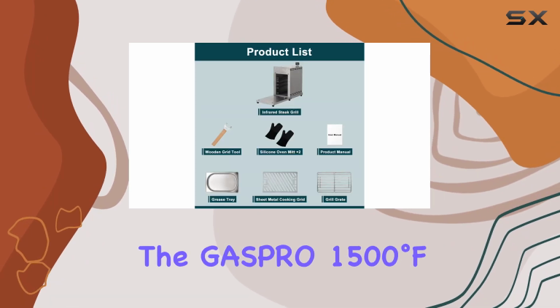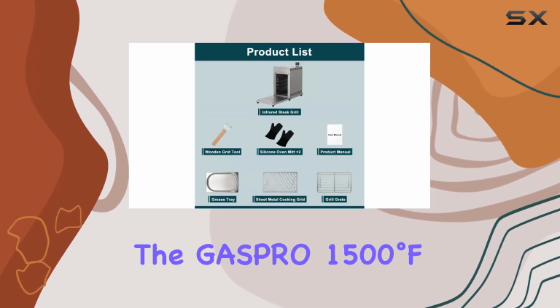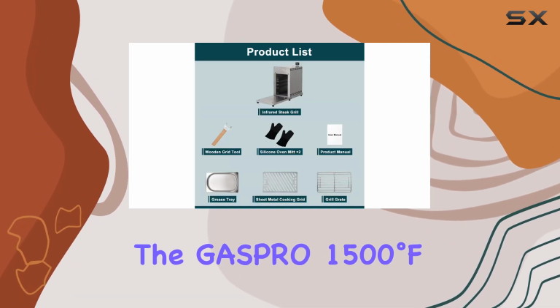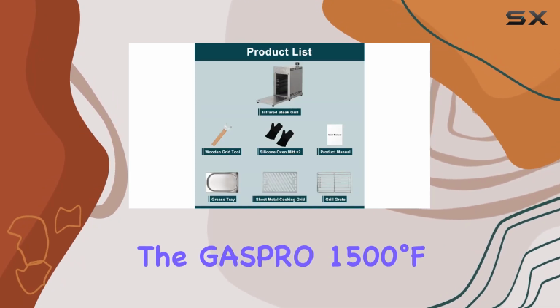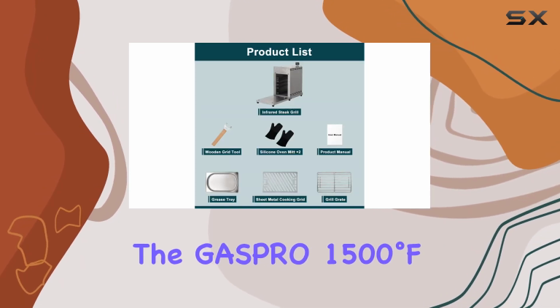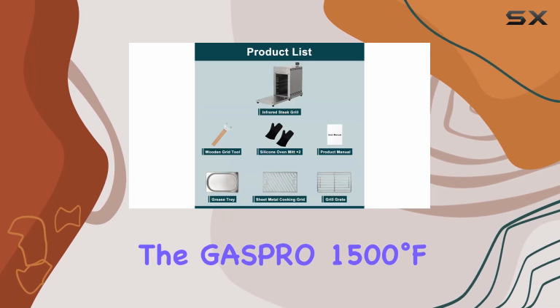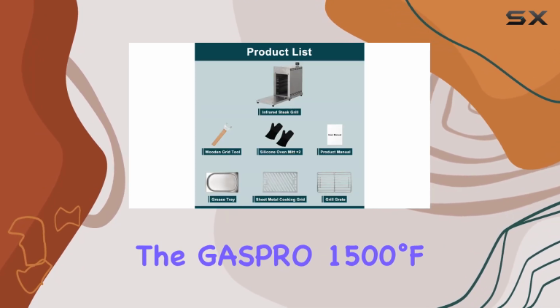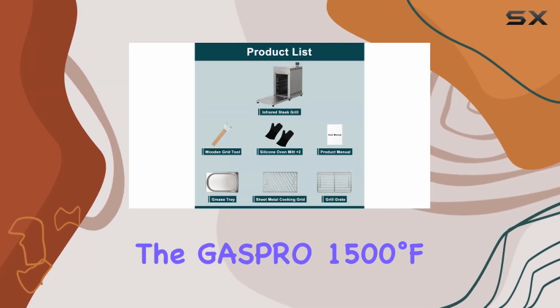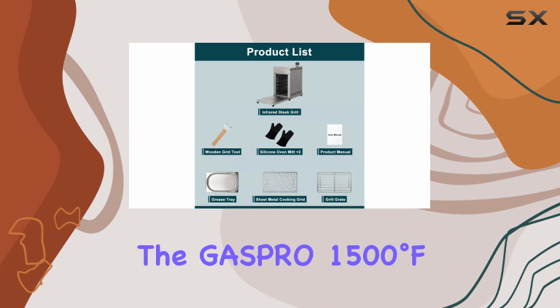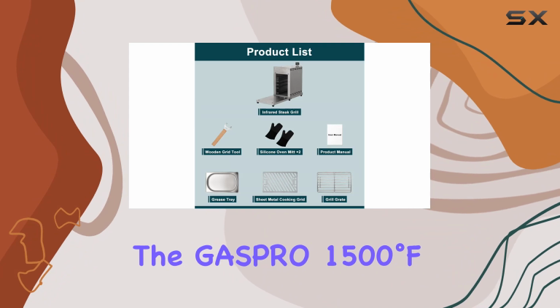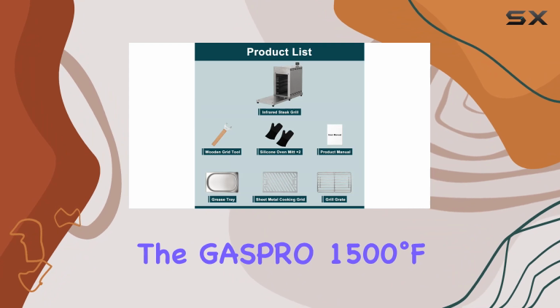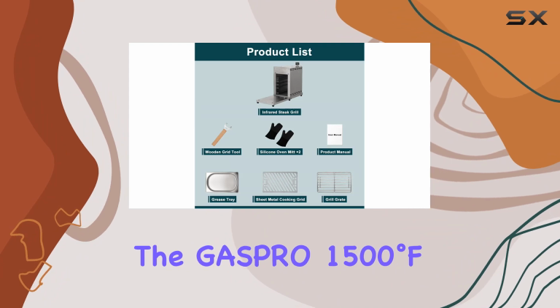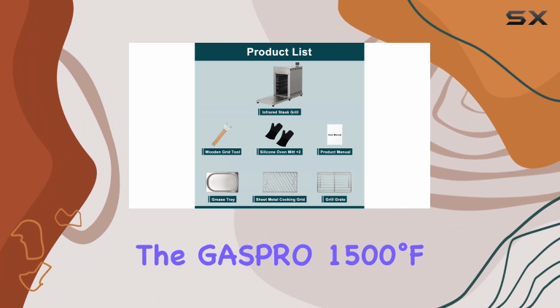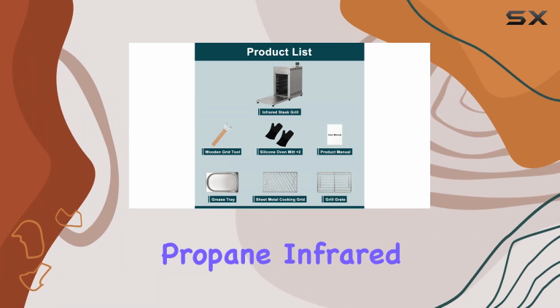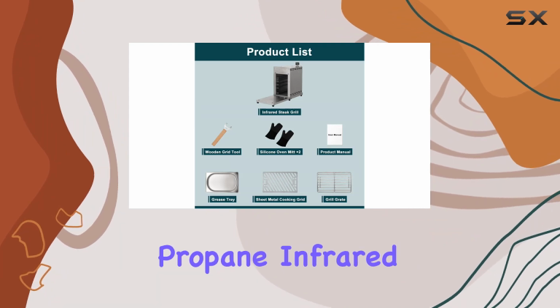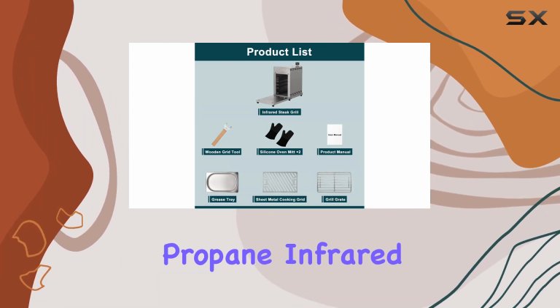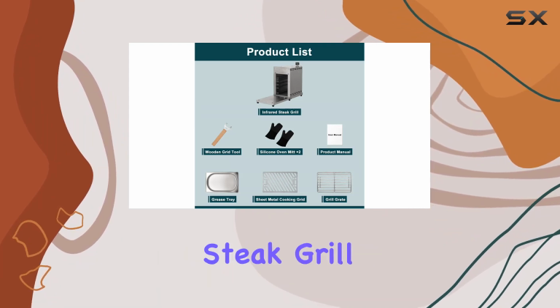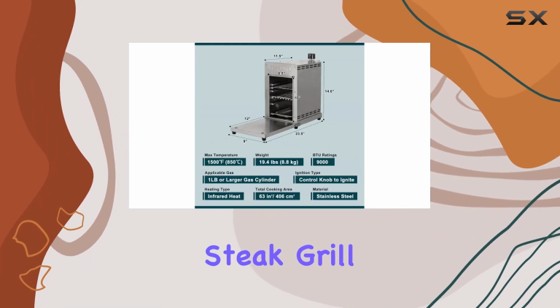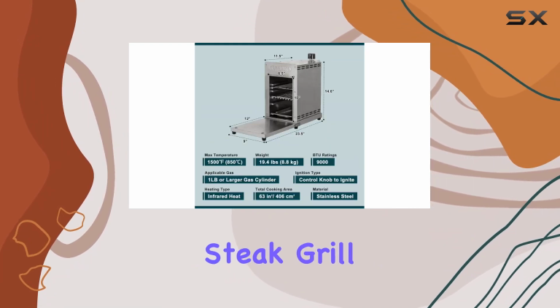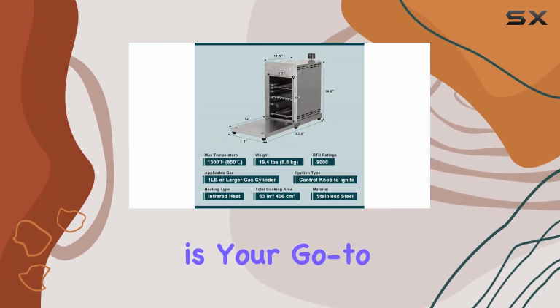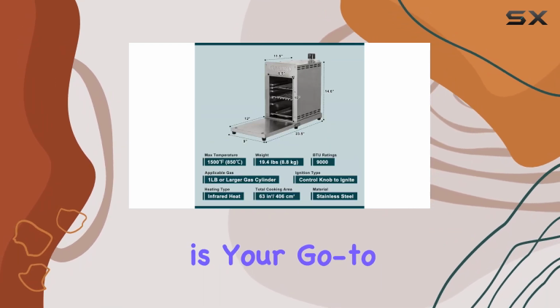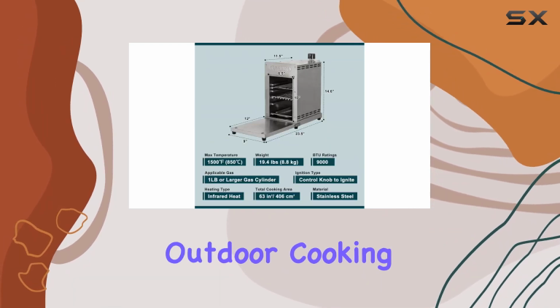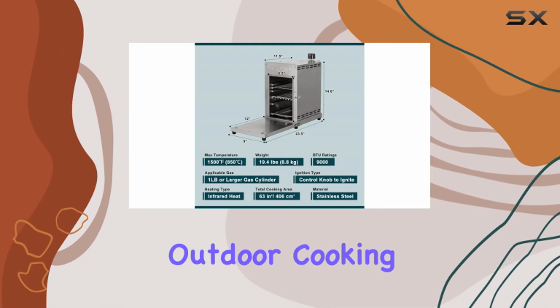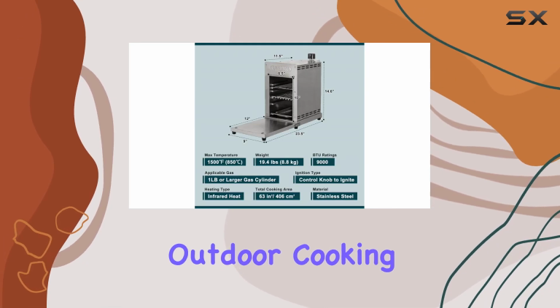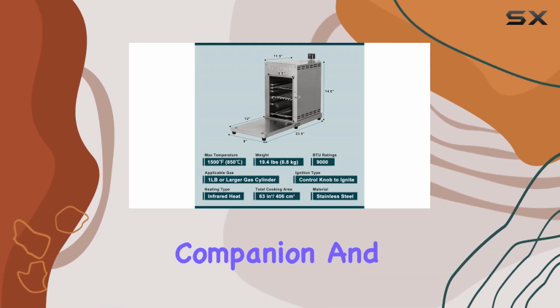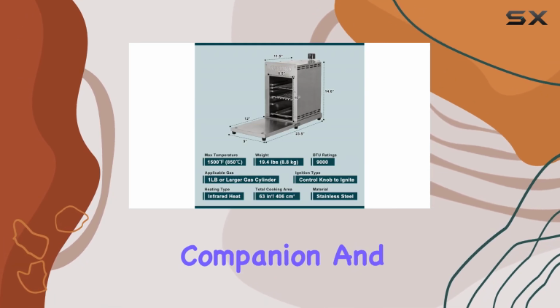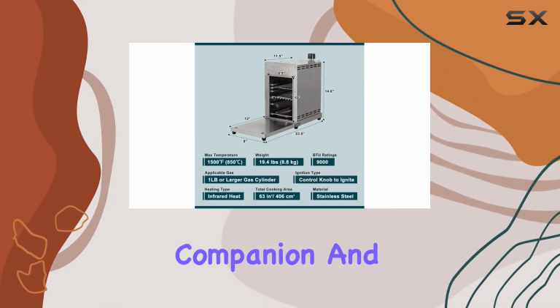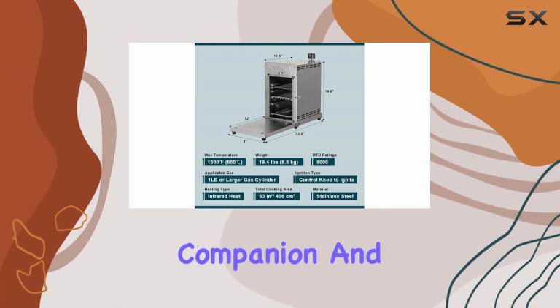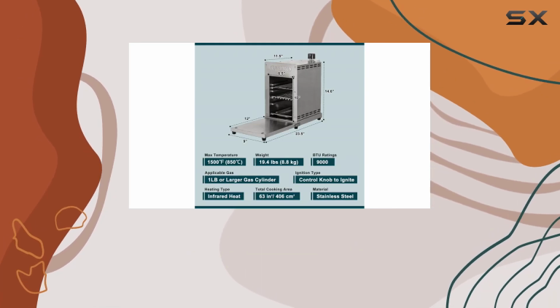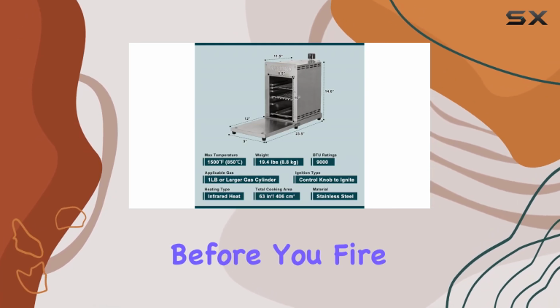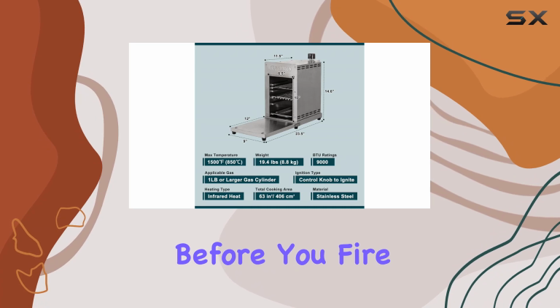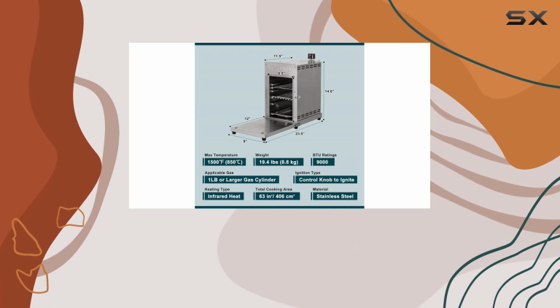Whether you're on a camping trip, picnic, or hosting a backyard gathering, the GASPRO 1500 degrees Fahrenheit propane infrared steak grill is your go-to outdoor cooking companion.